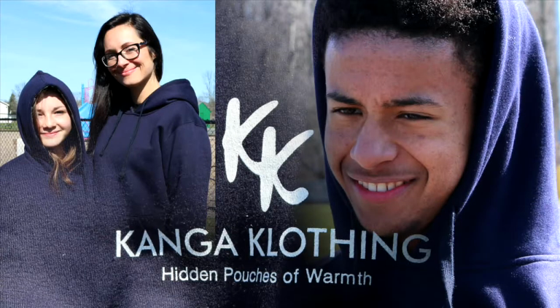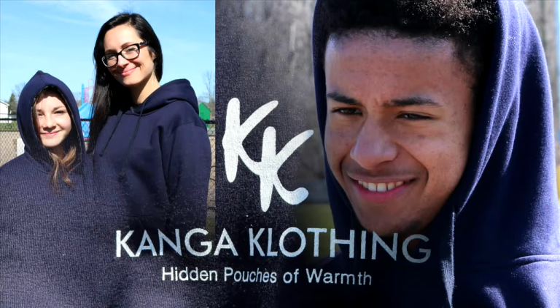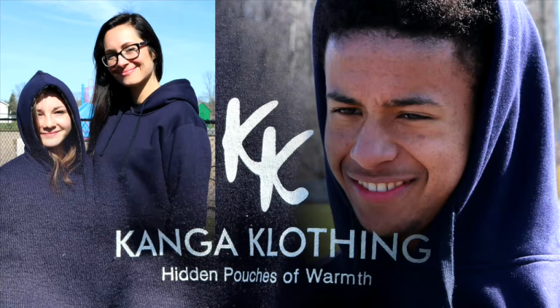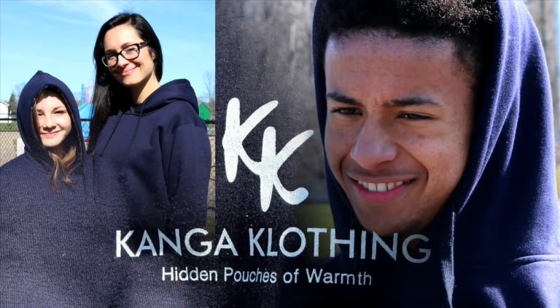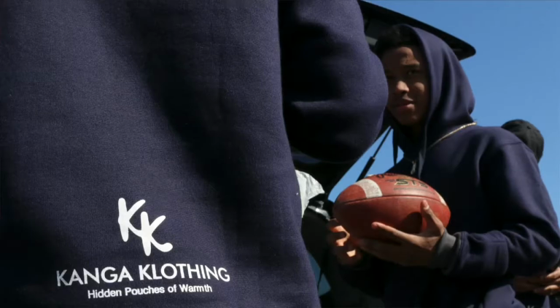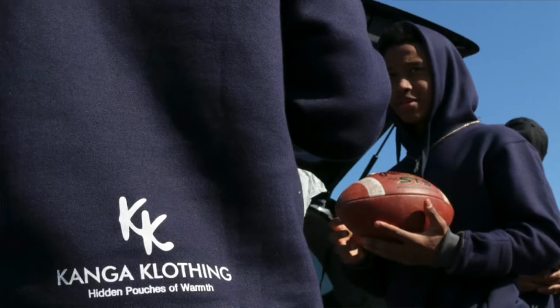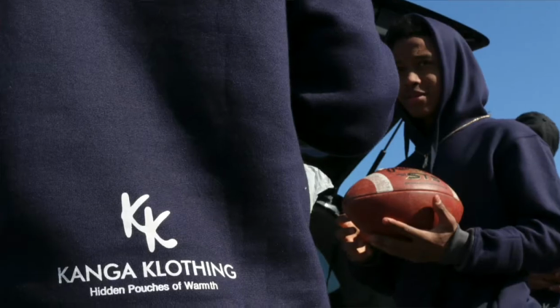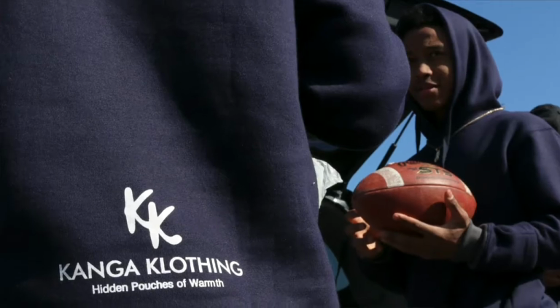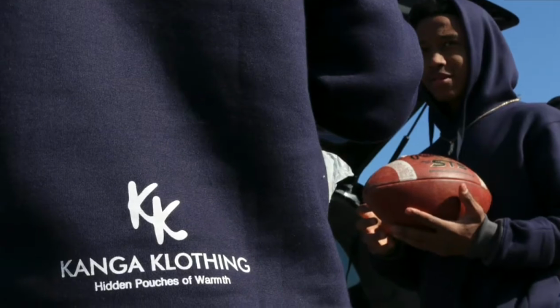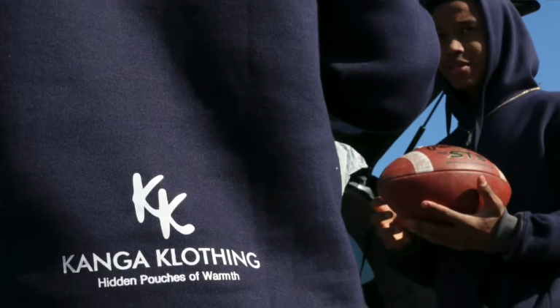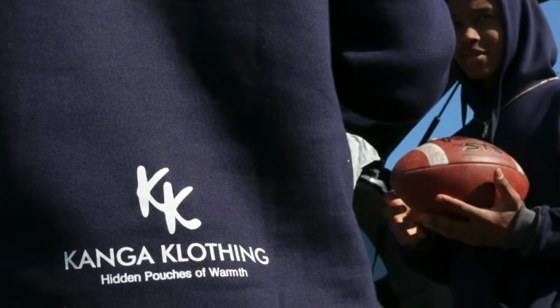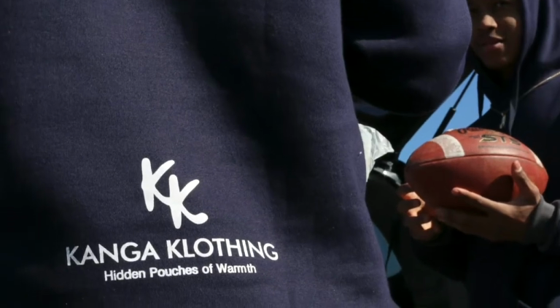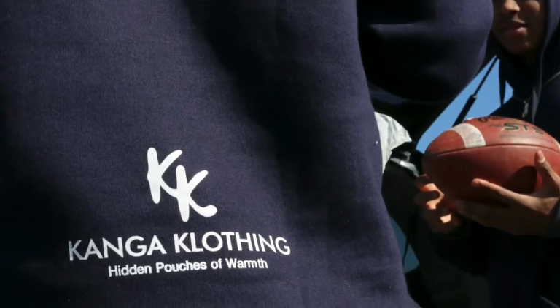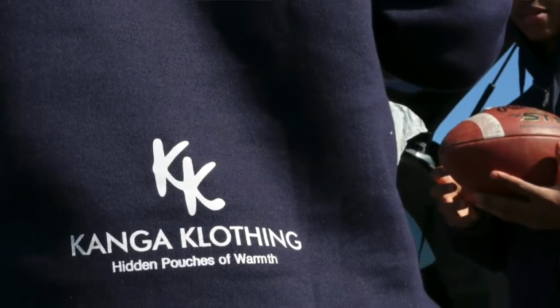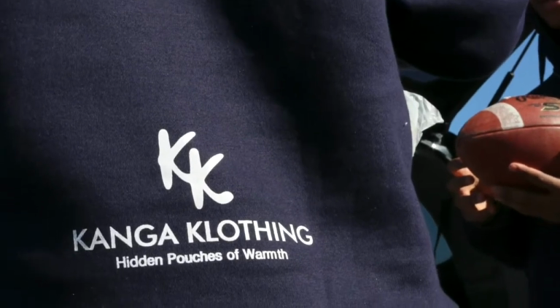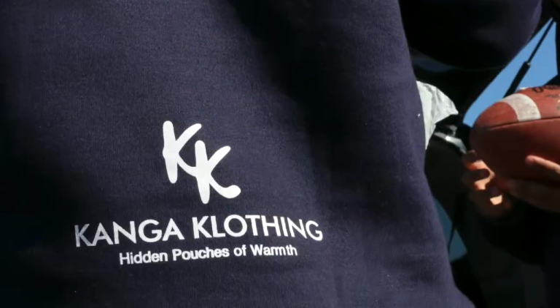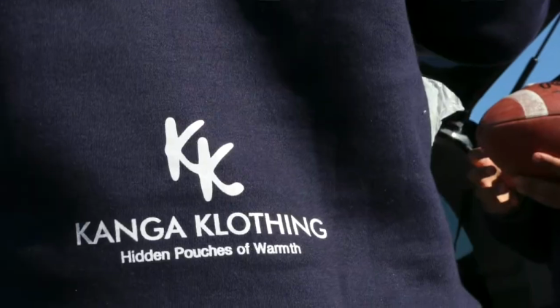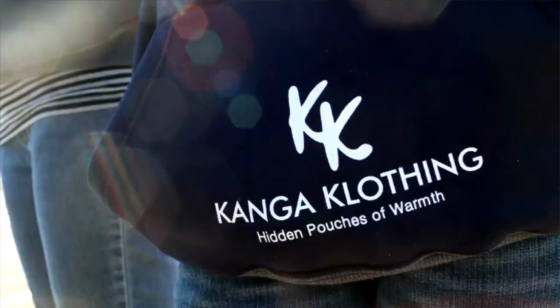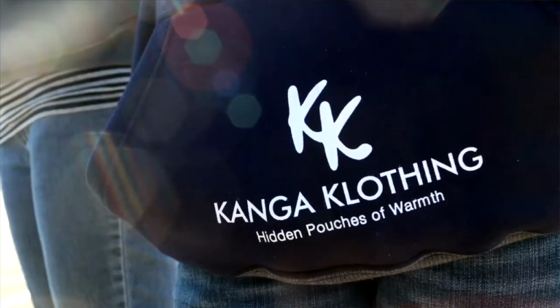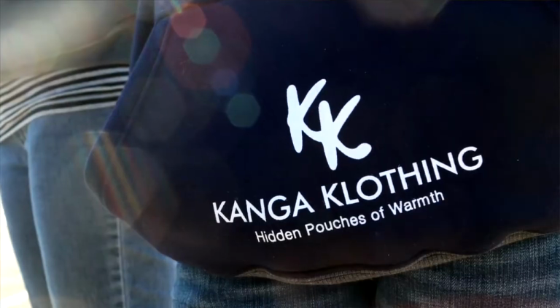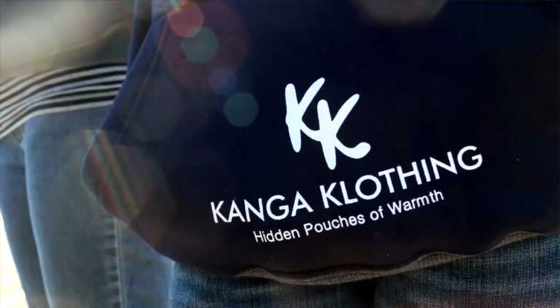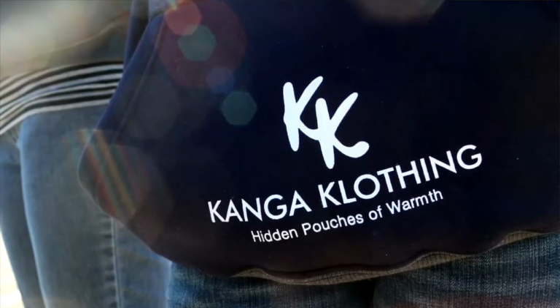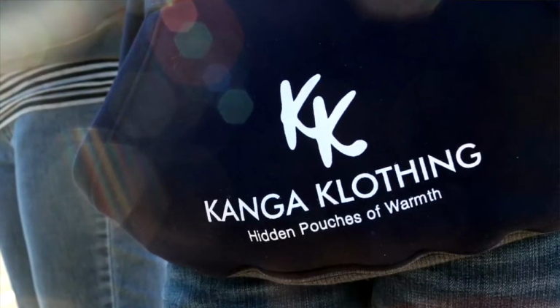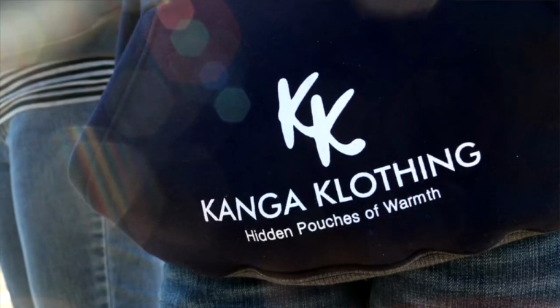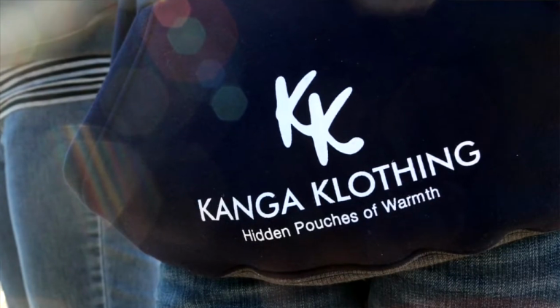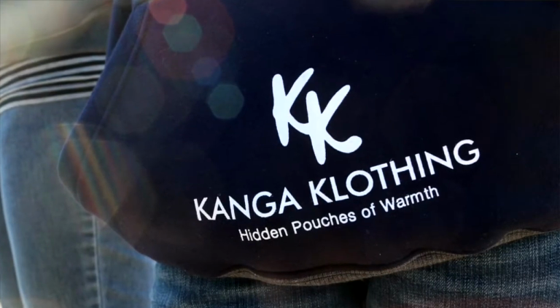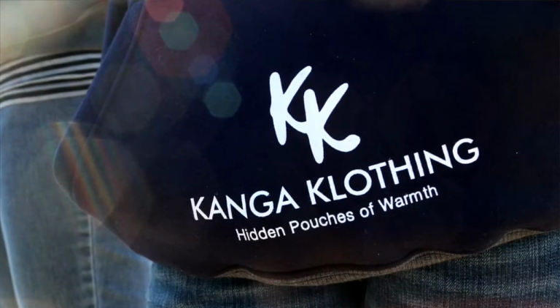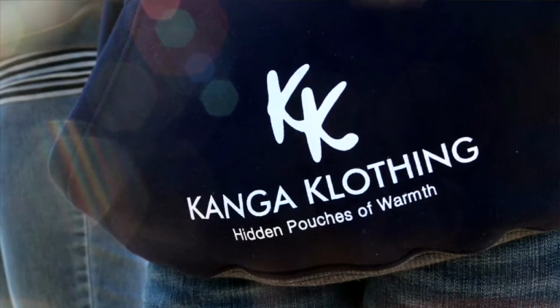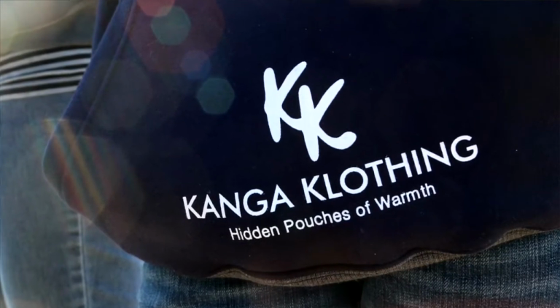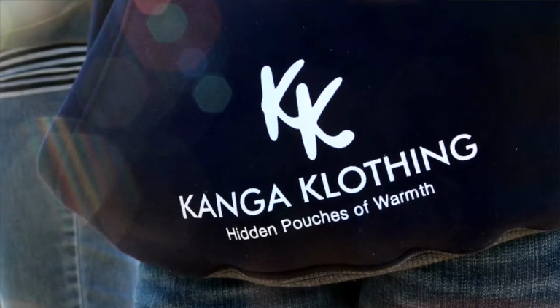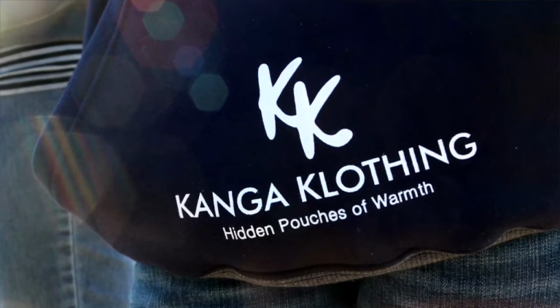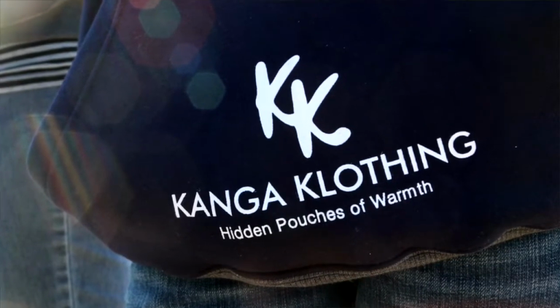The sweatshirt started over a hundred years ago in upstate New York — and here we are again in upstate New York, looking to expand the use of sweatshirts.